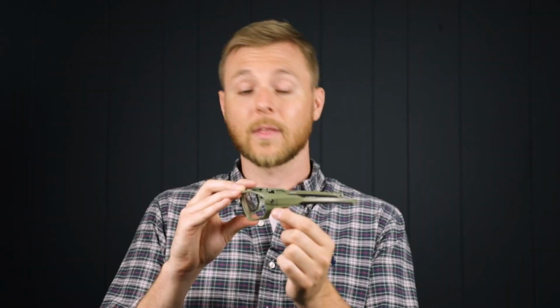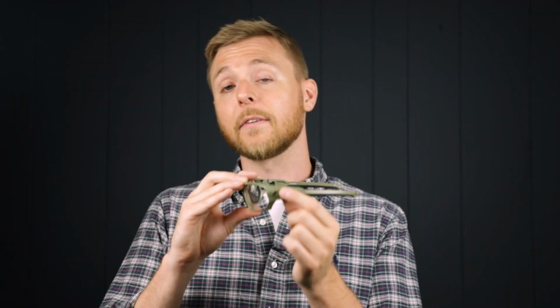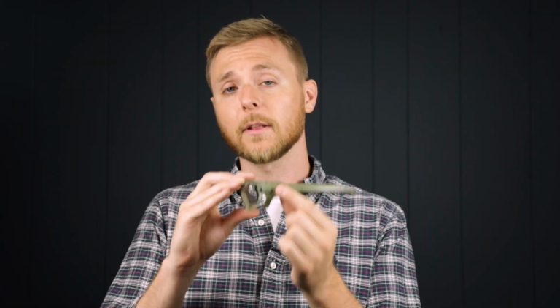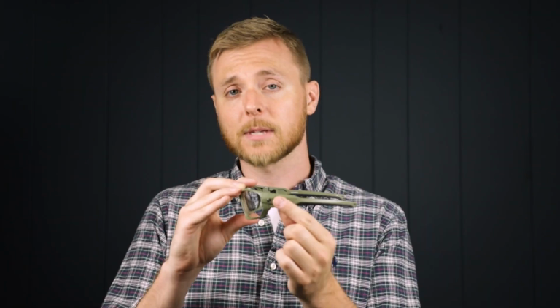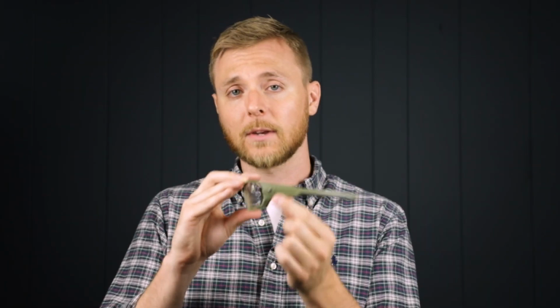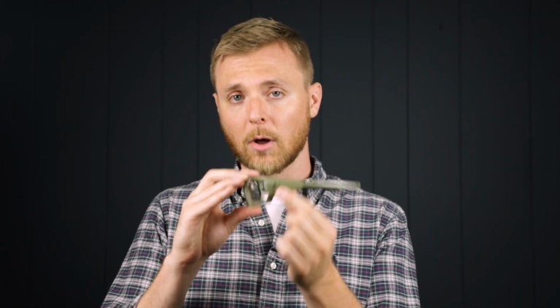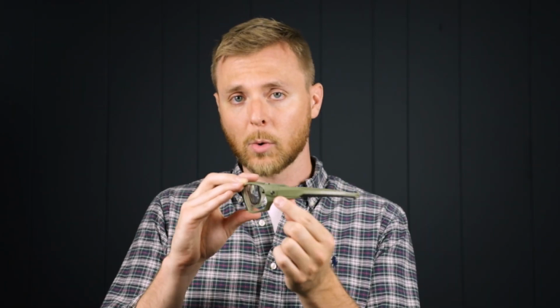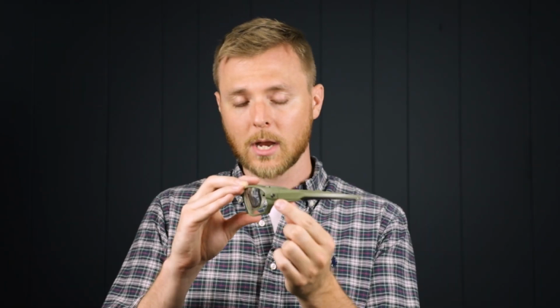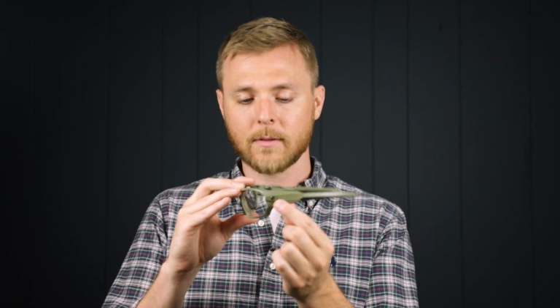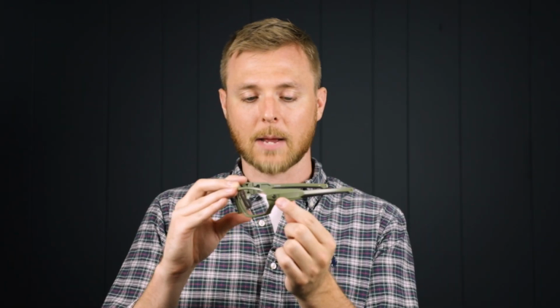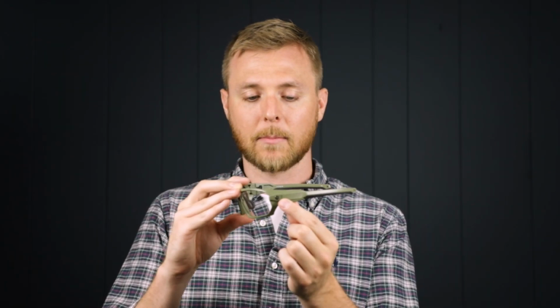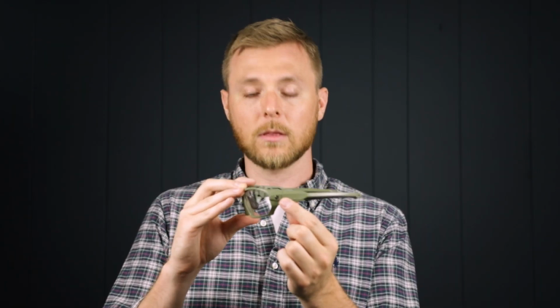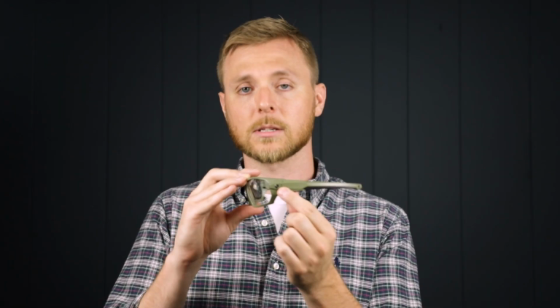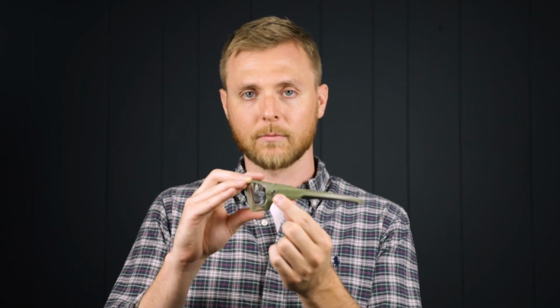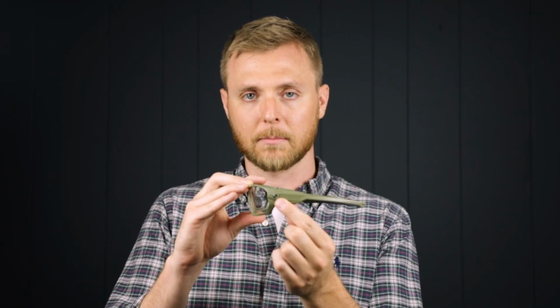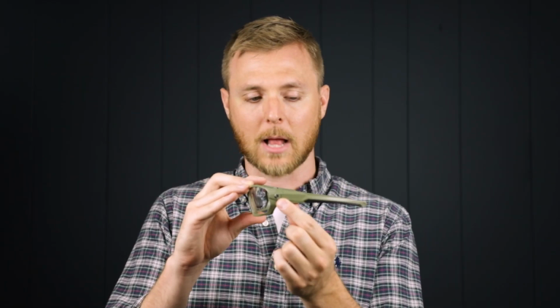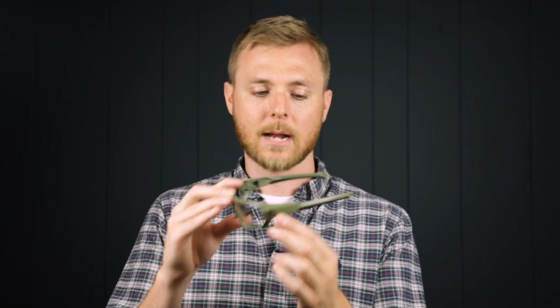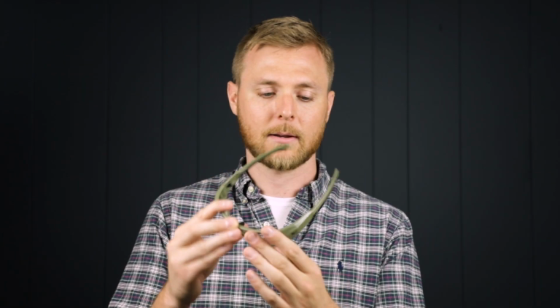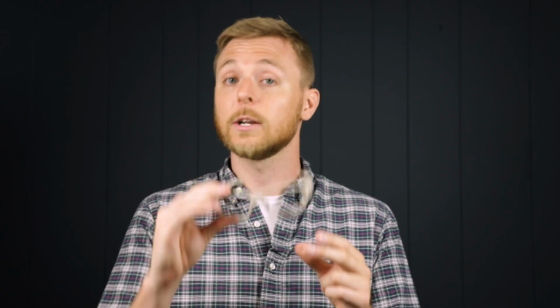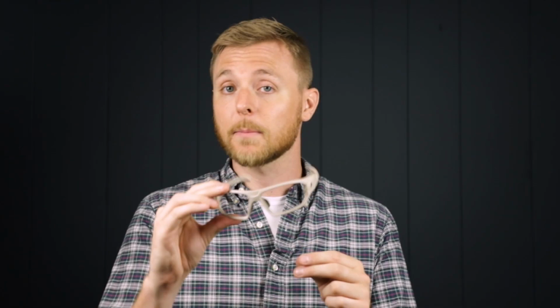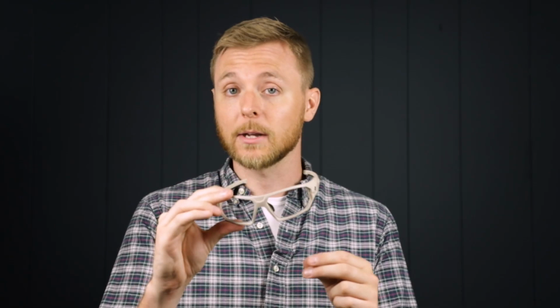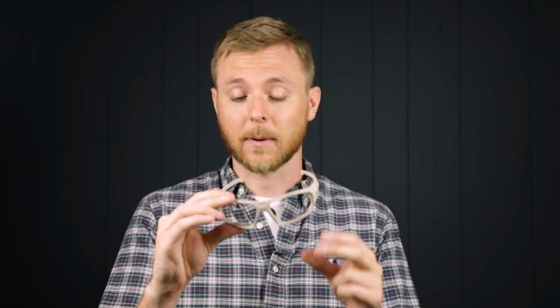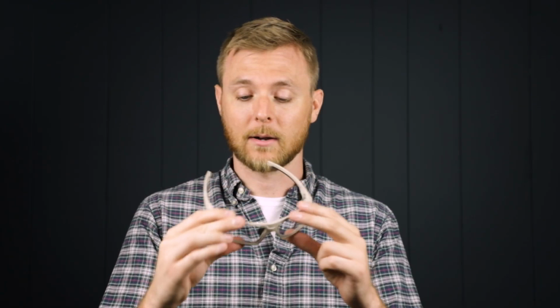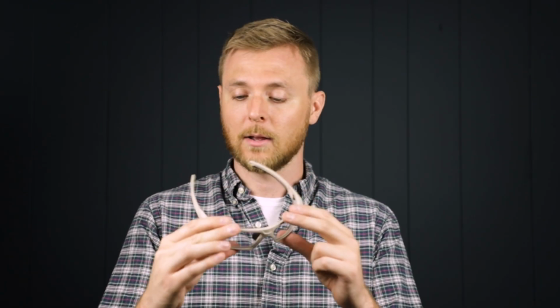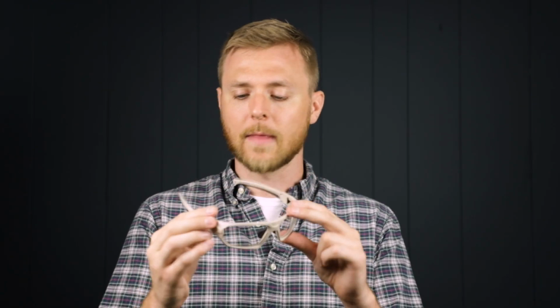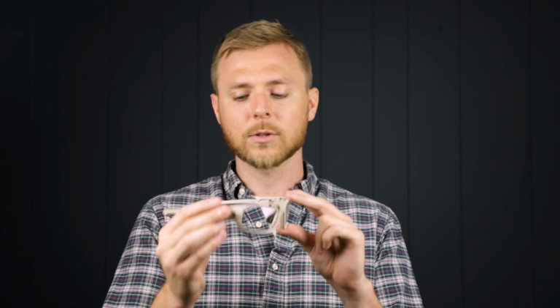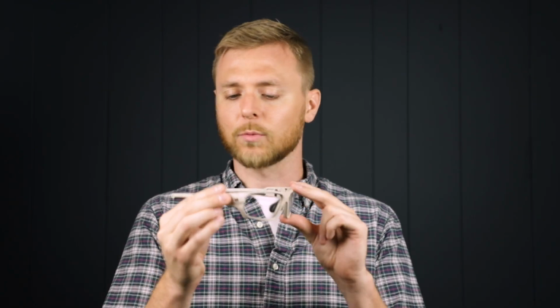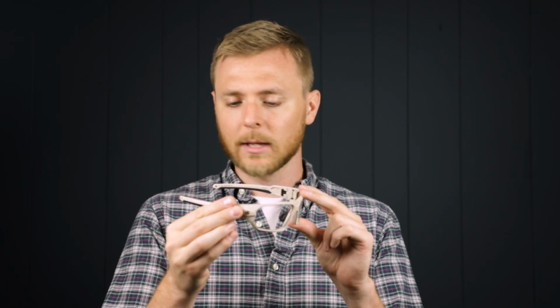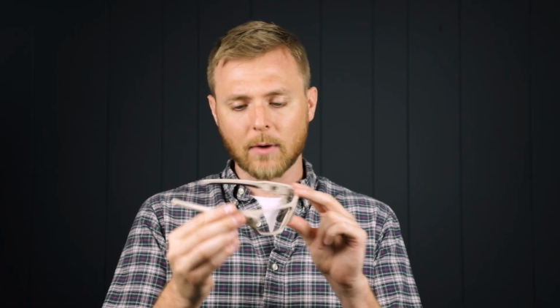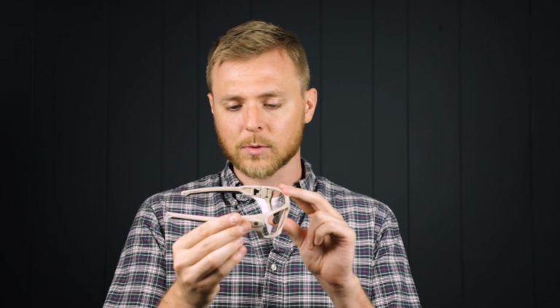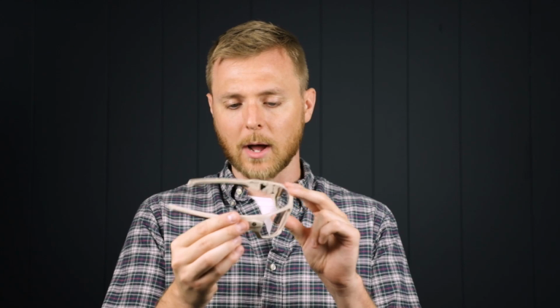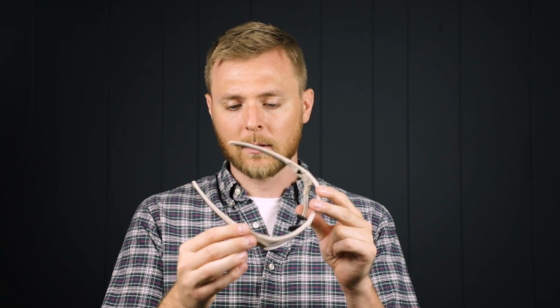They have a Philips Safety logo on the temple bar in silver and black. Here's the beige pair and these look really great as well.